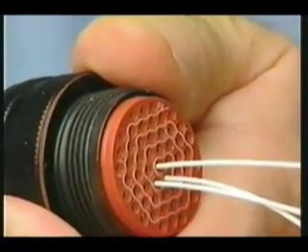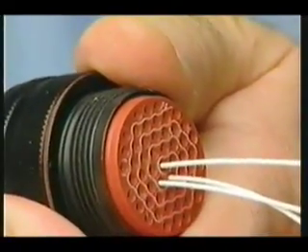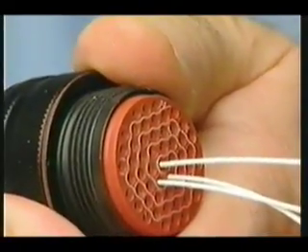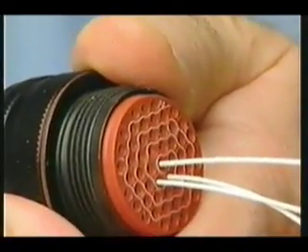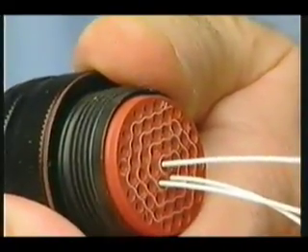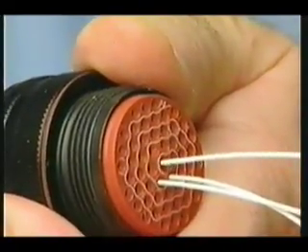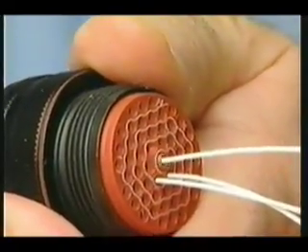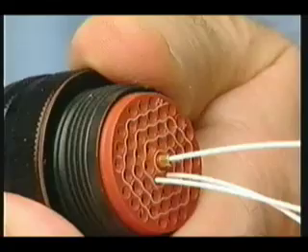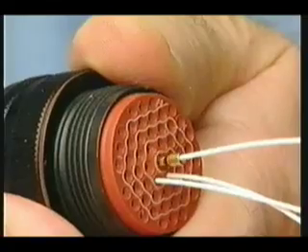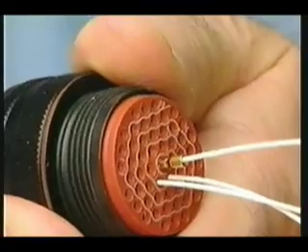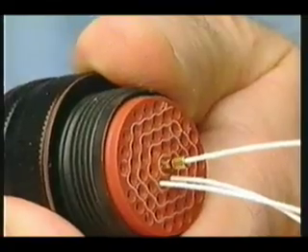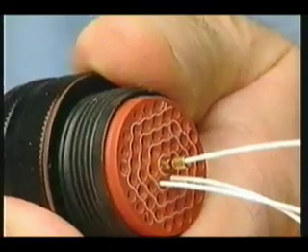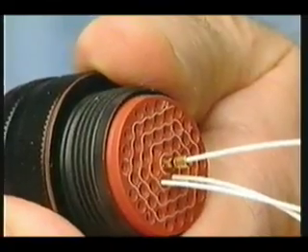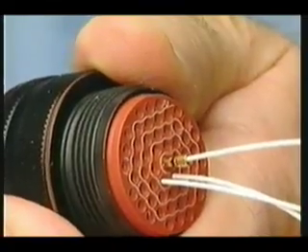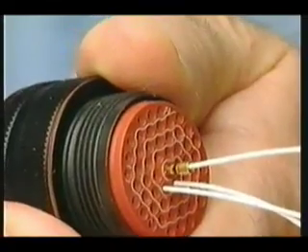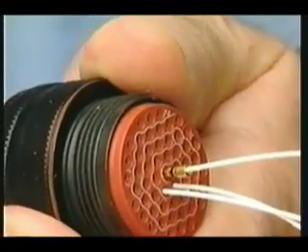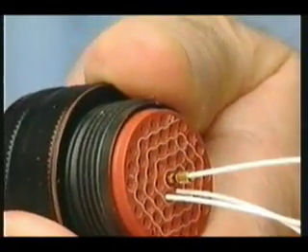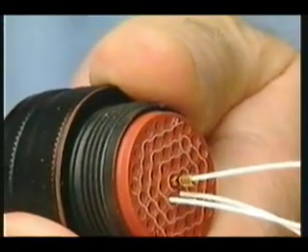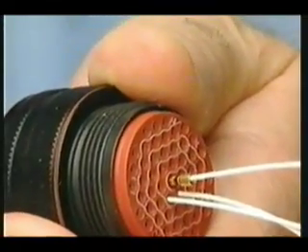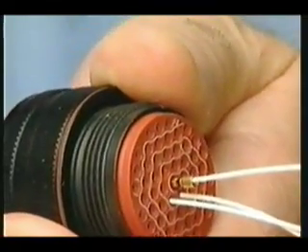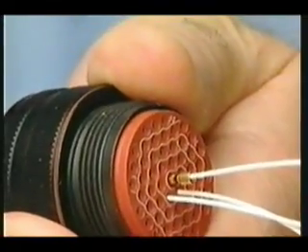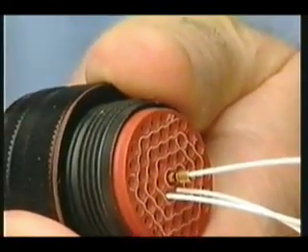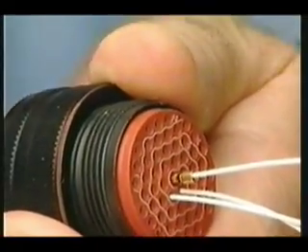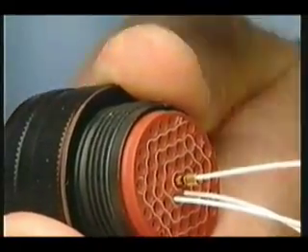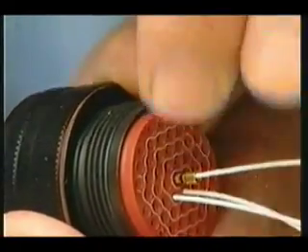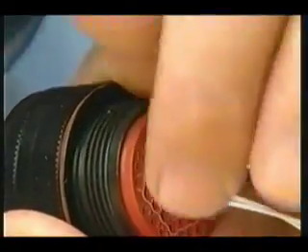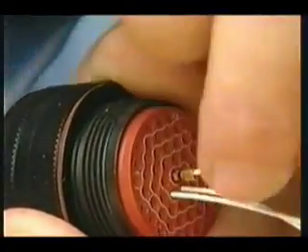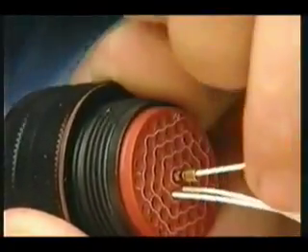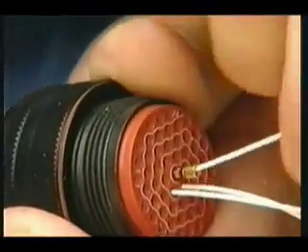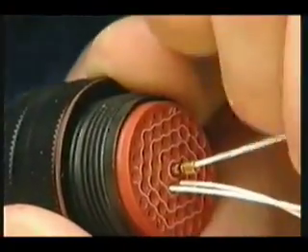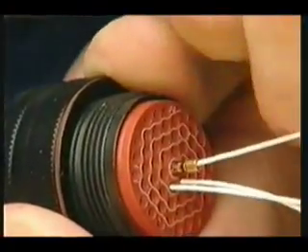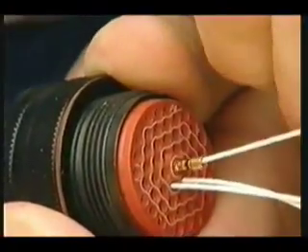The contact will extend out from the back of the connector and can be easily removed.